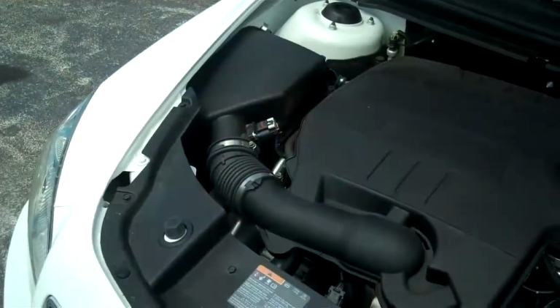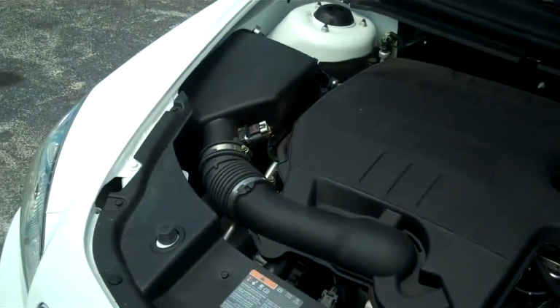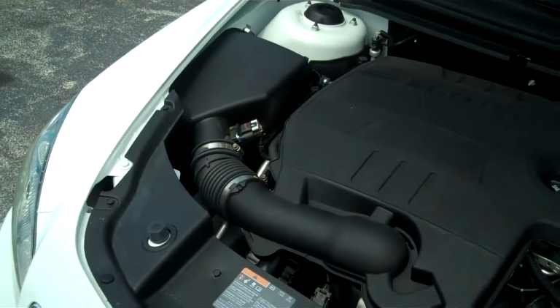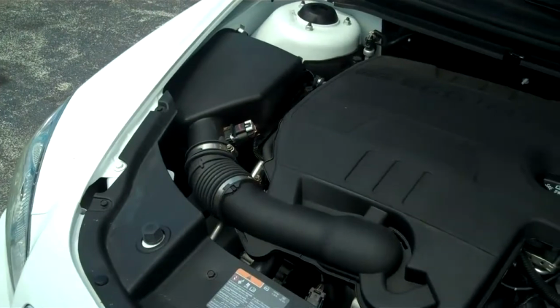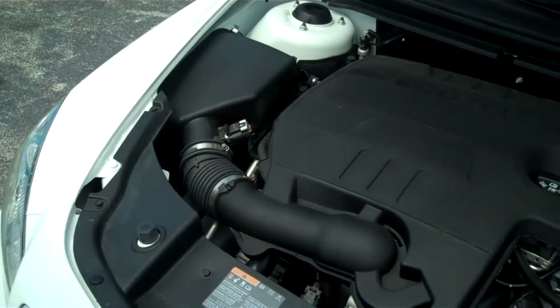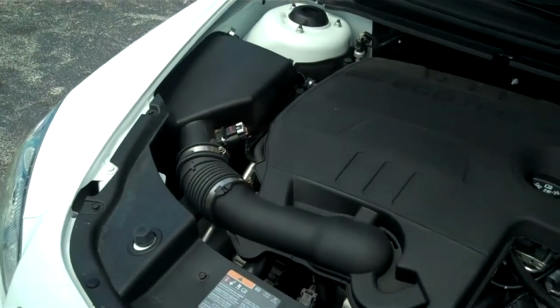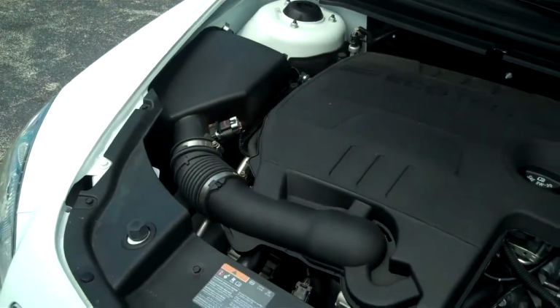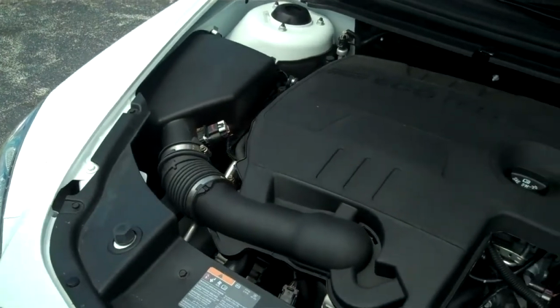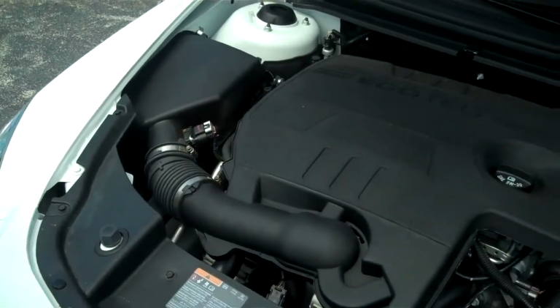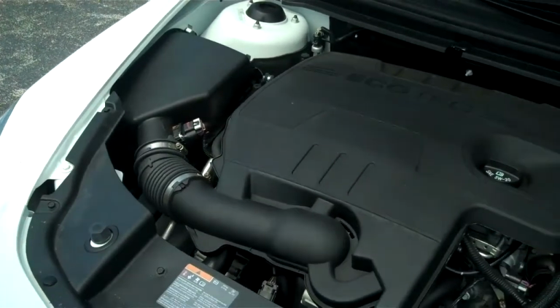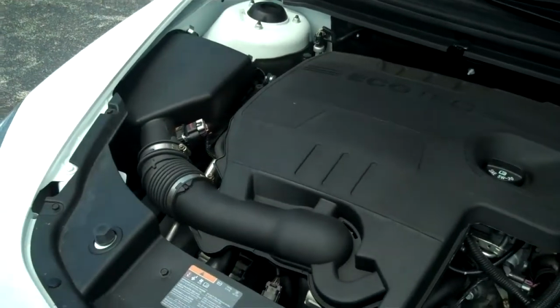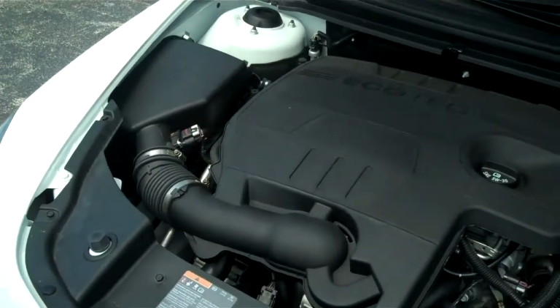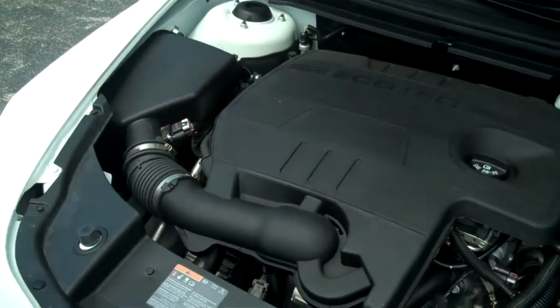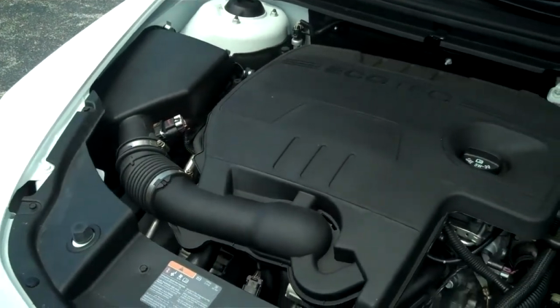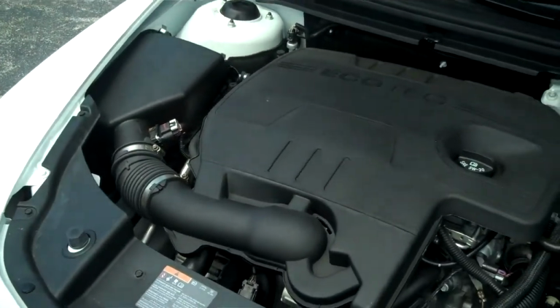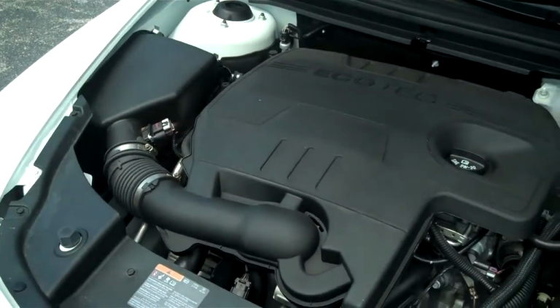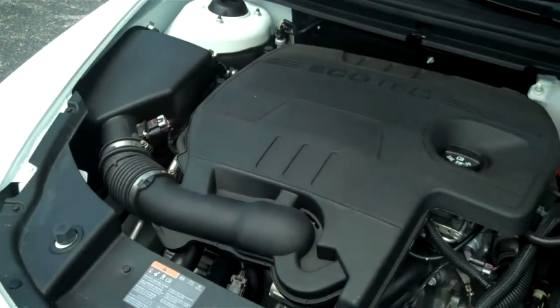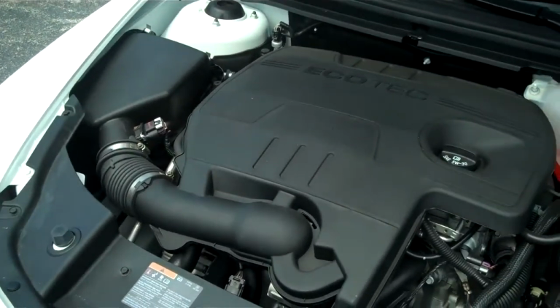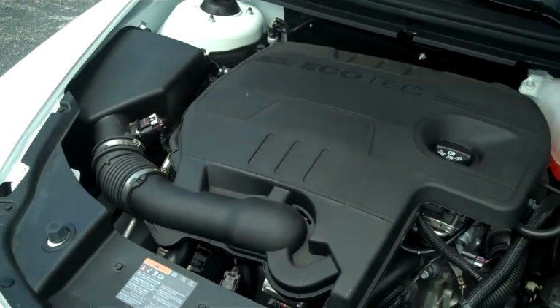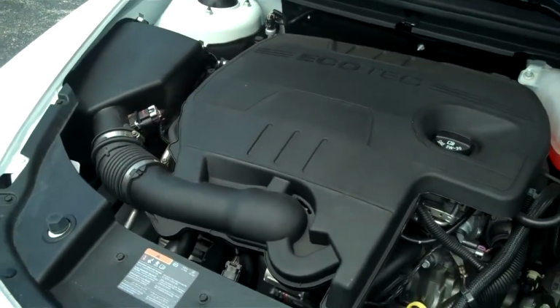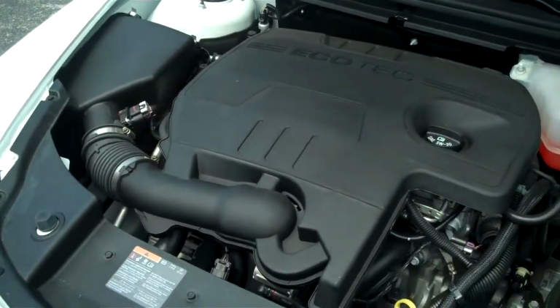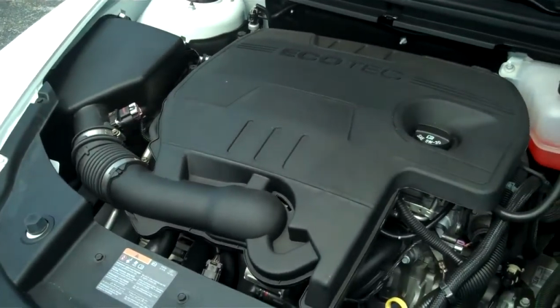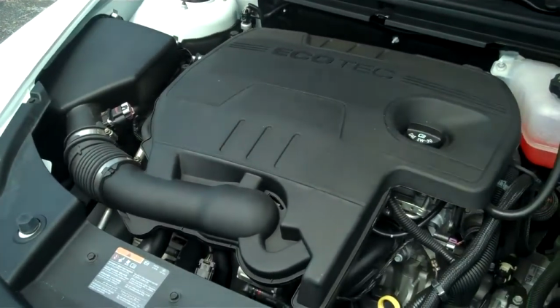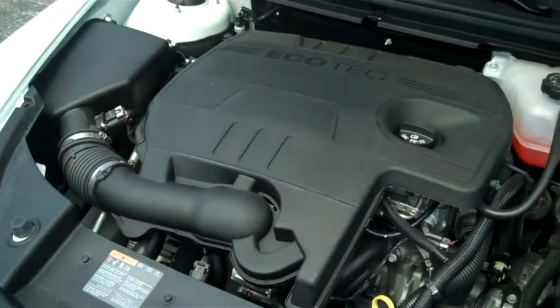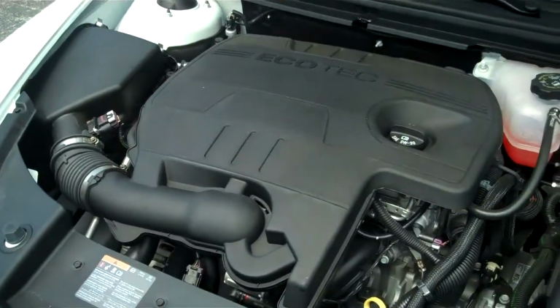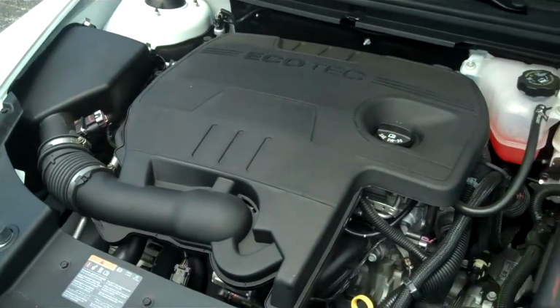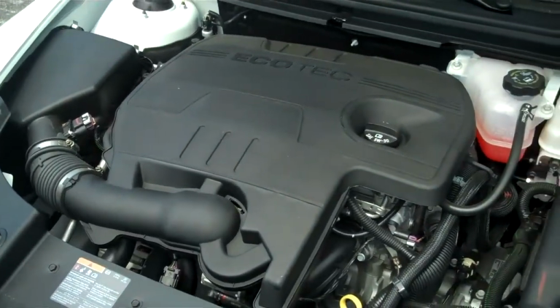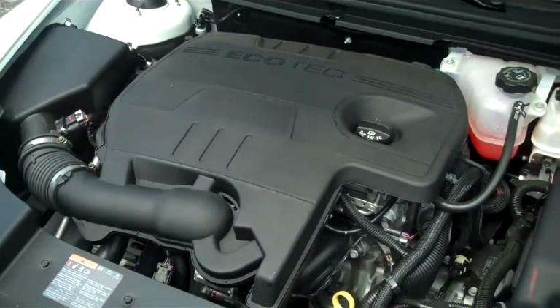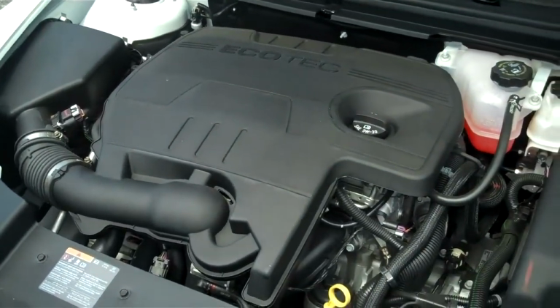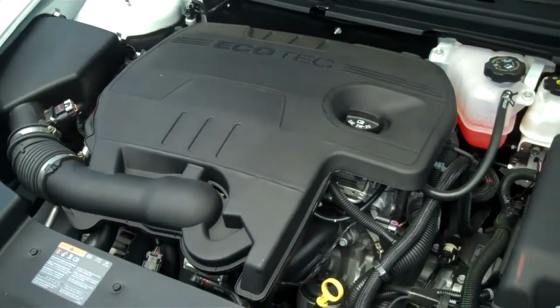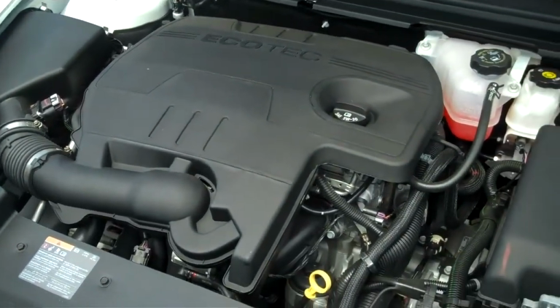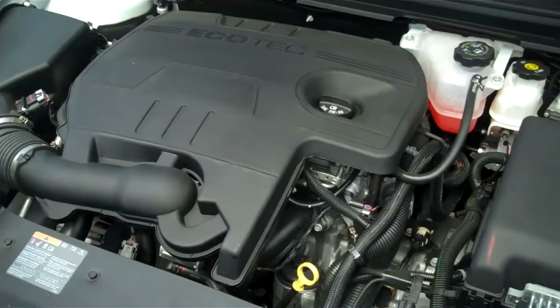Ms. West, this vehicle is equipped with a four-cylinder motor, which will save you in gas and in maintenance.